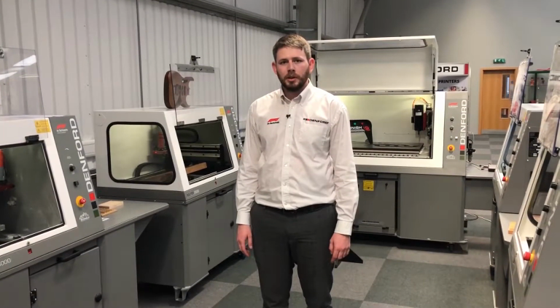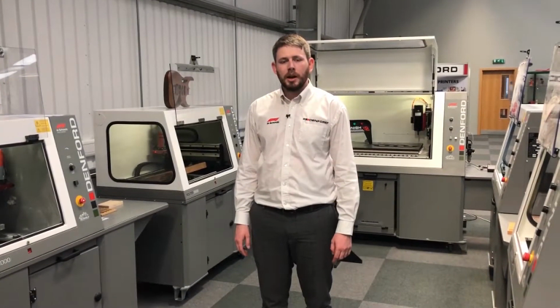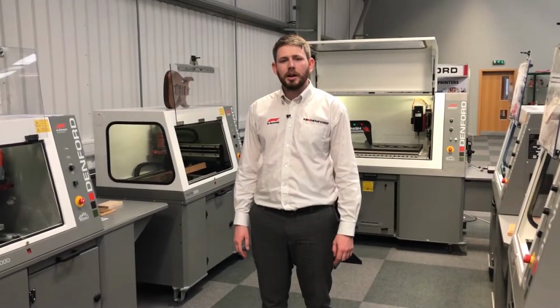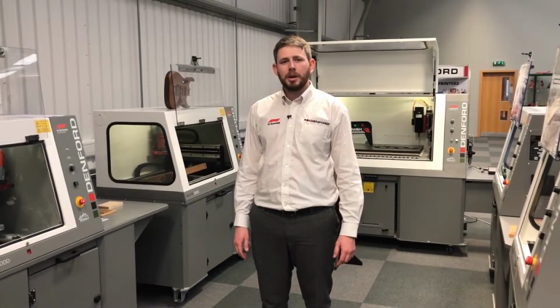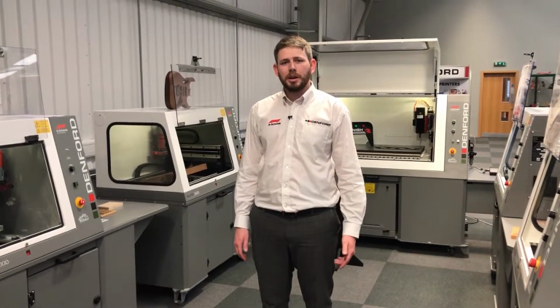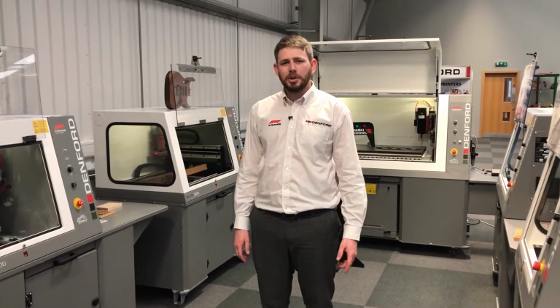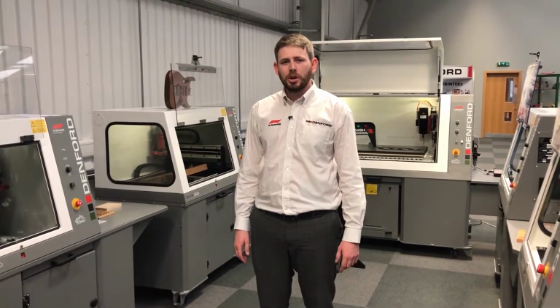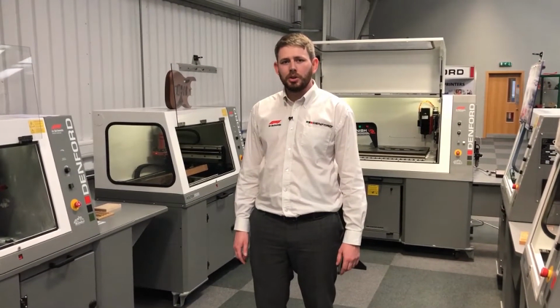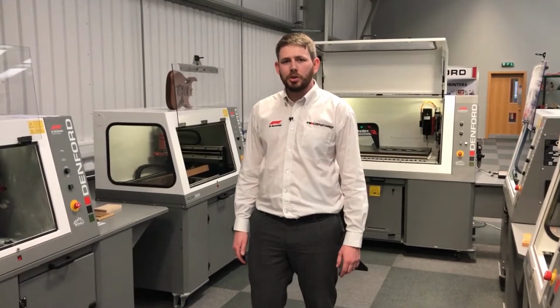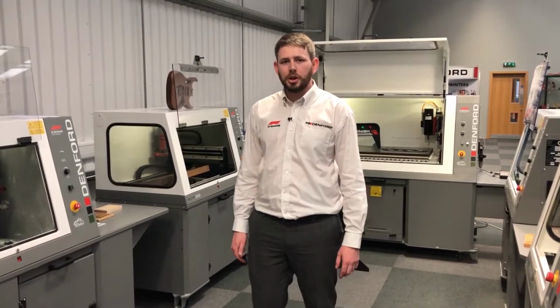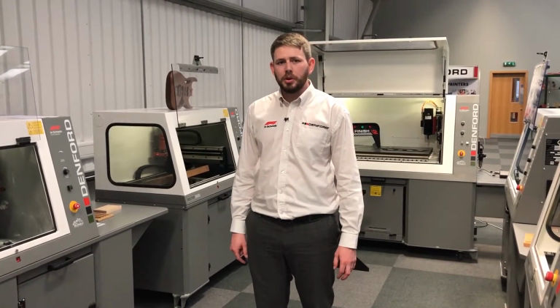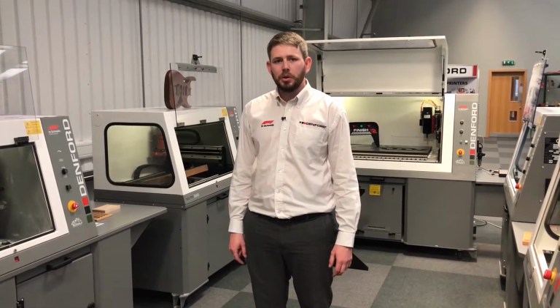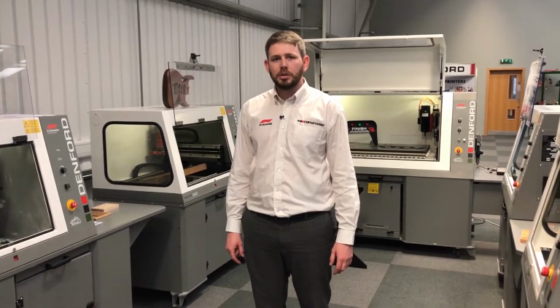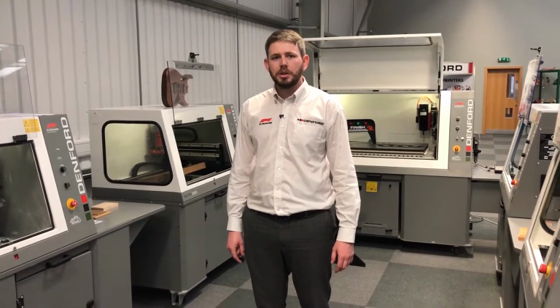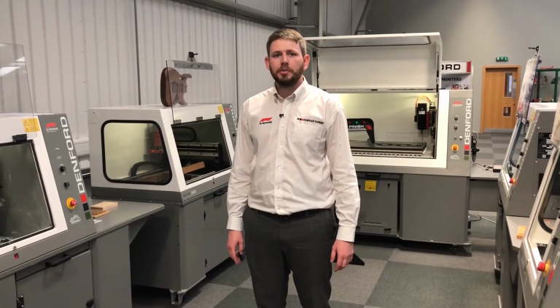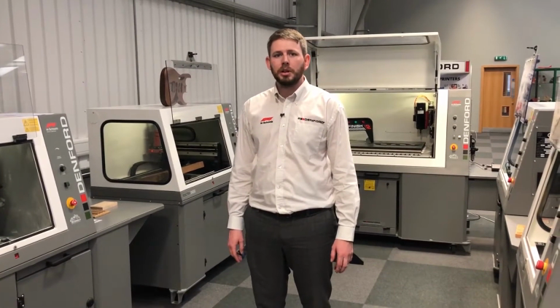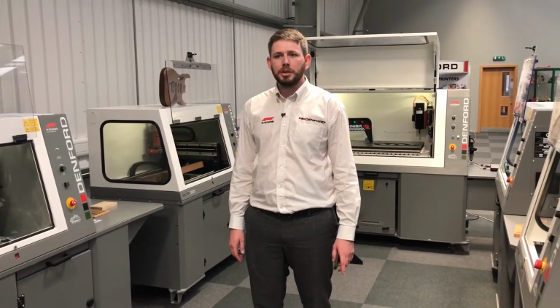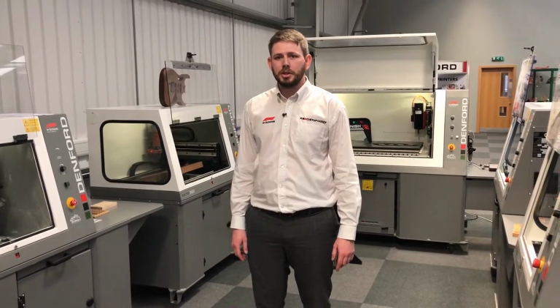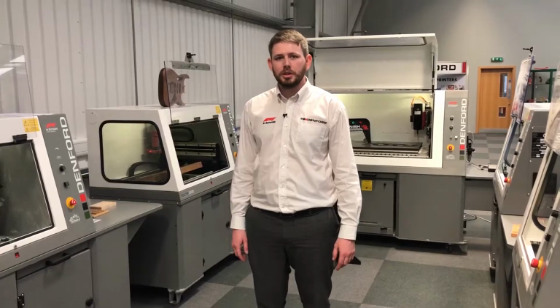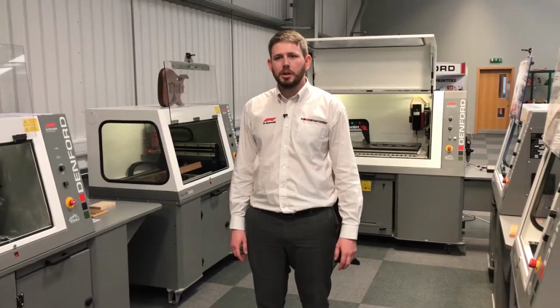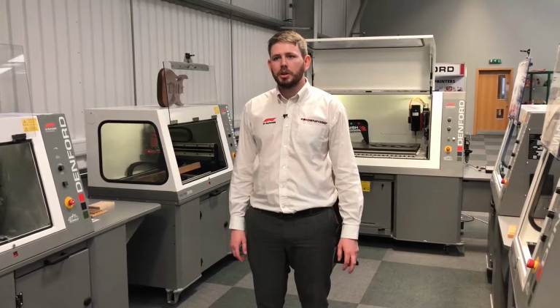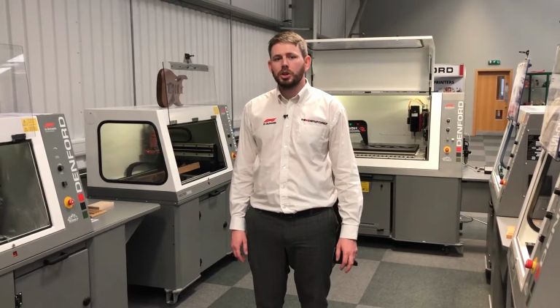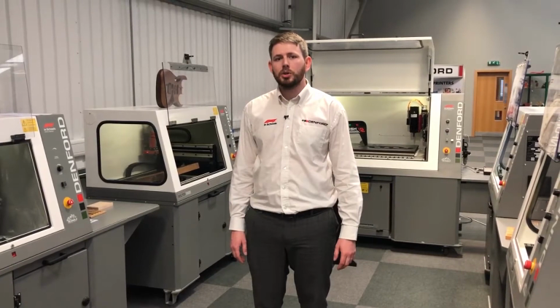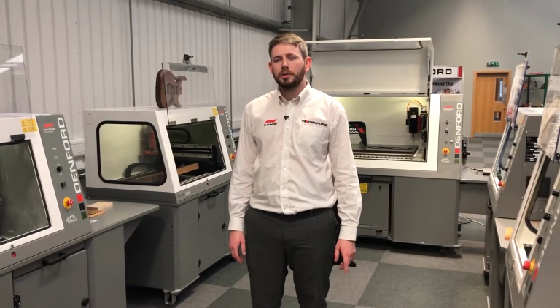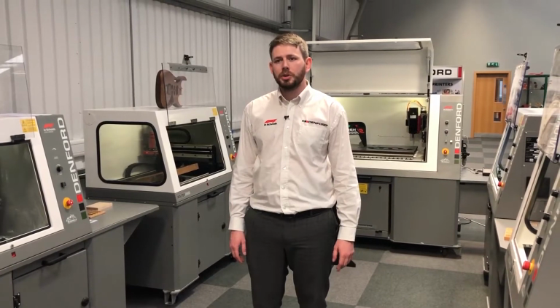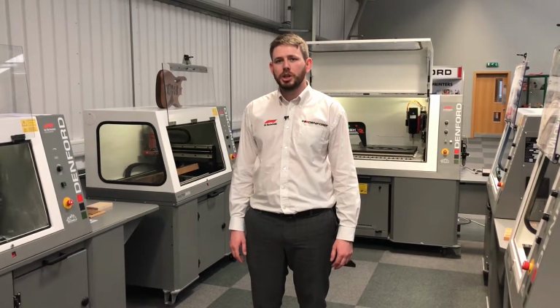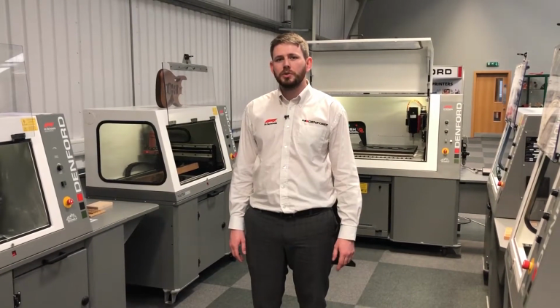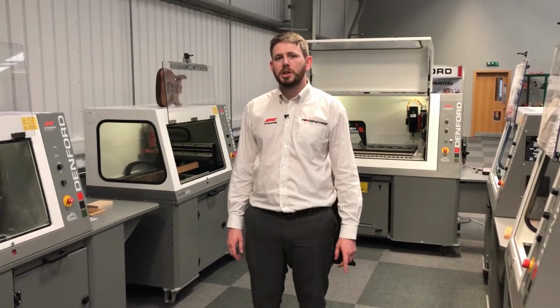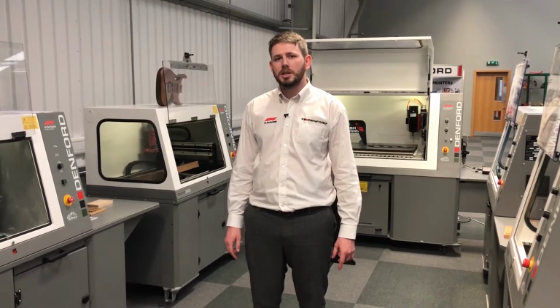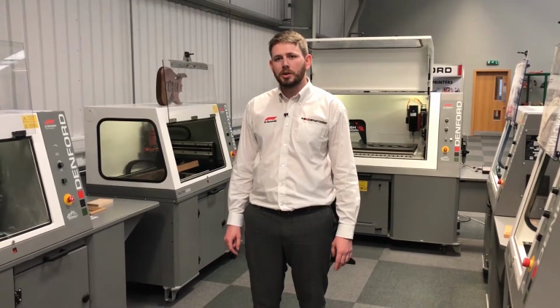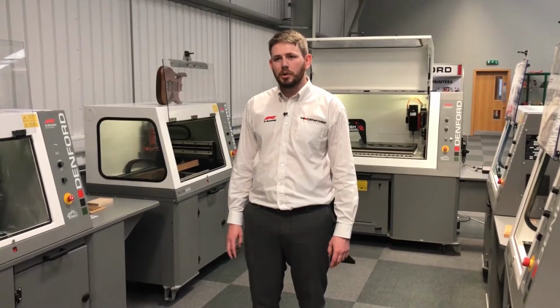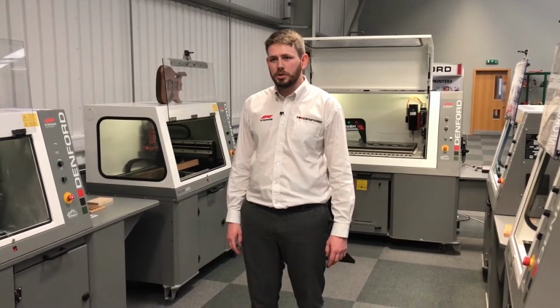Hi, my name is Jordan Alsop and welcome to Danford Limited. Today we're going to show you Danford's range of CNC routers.